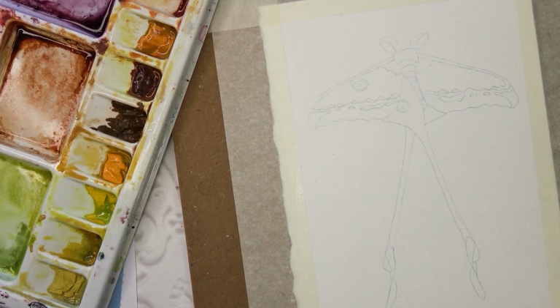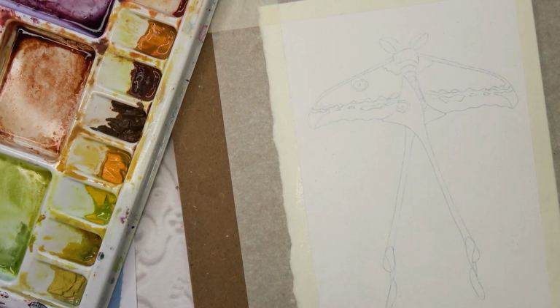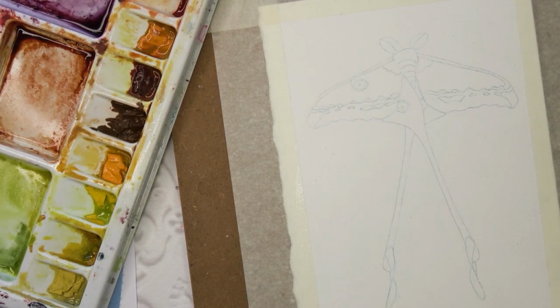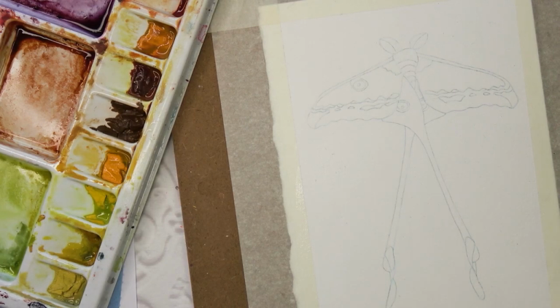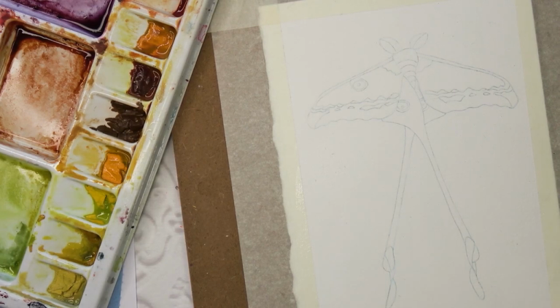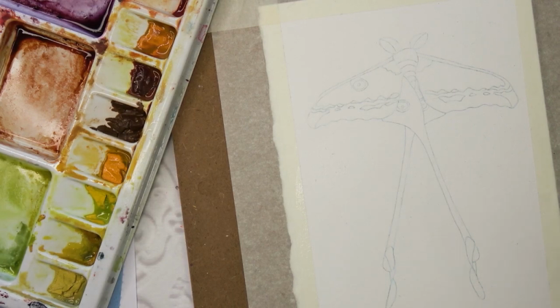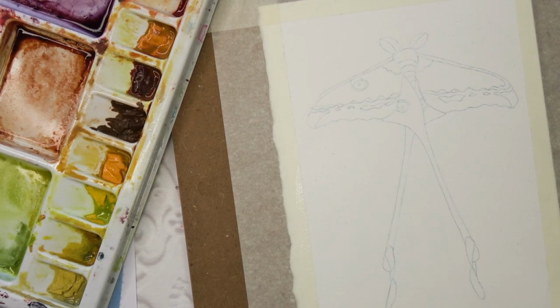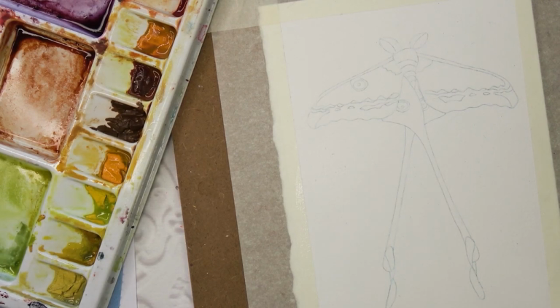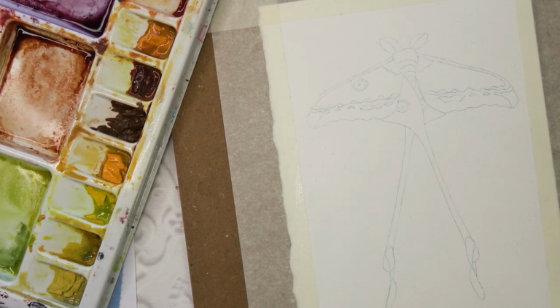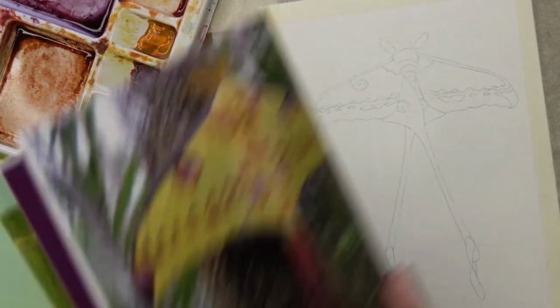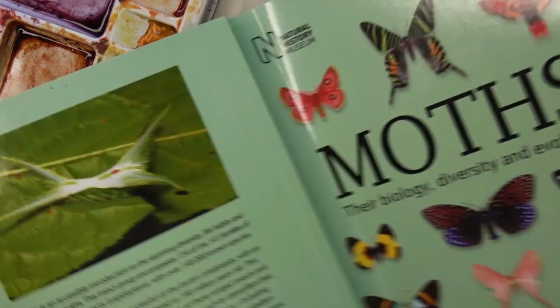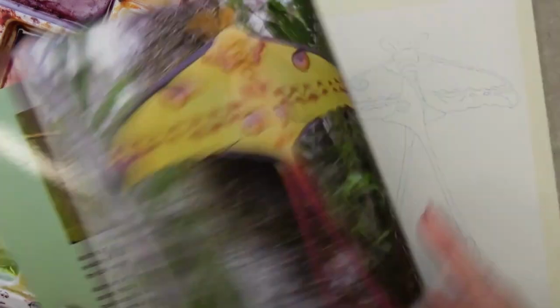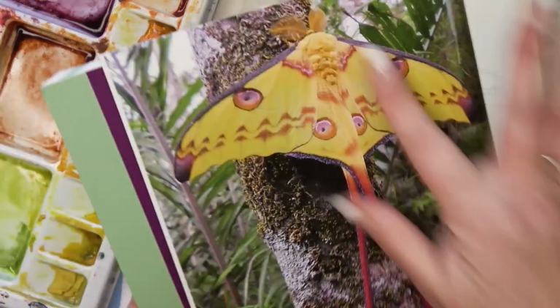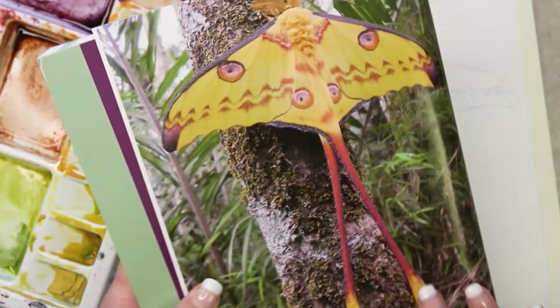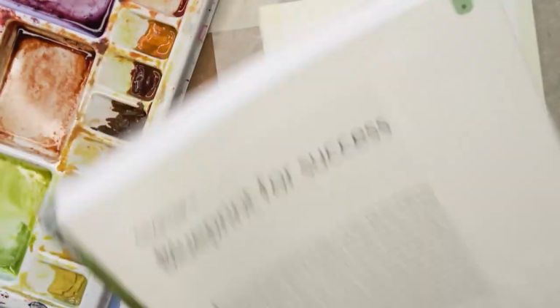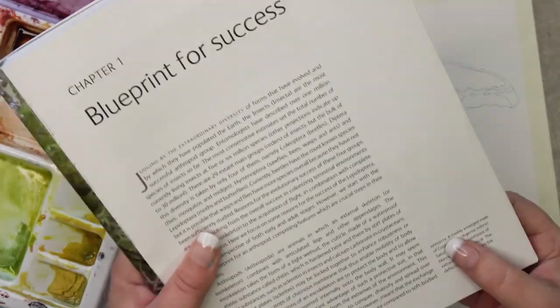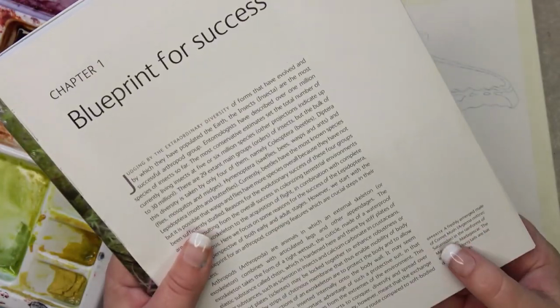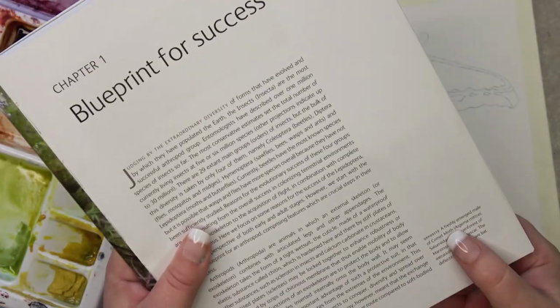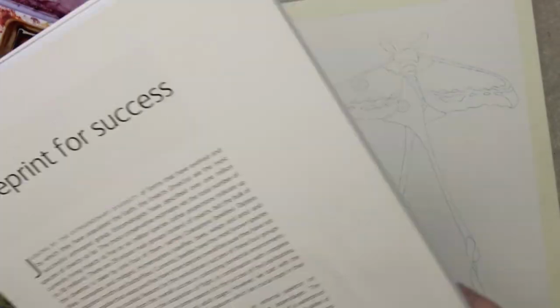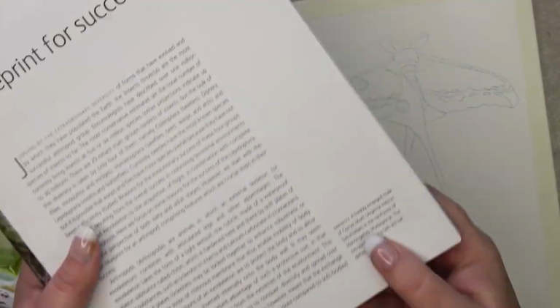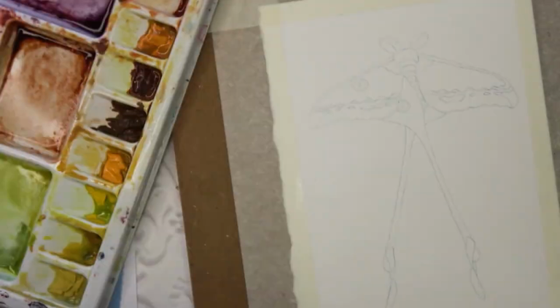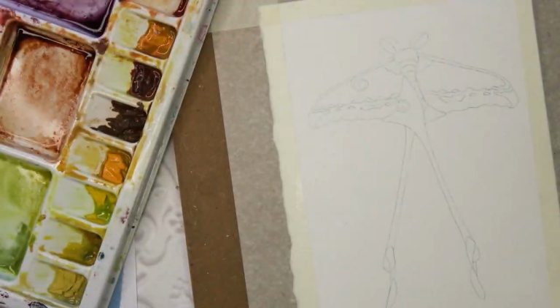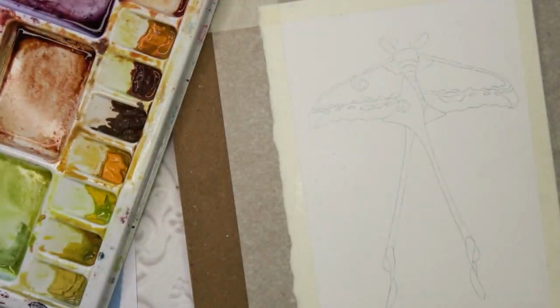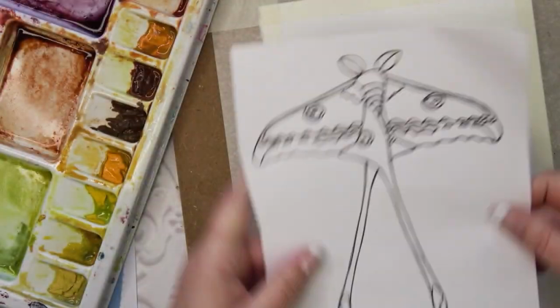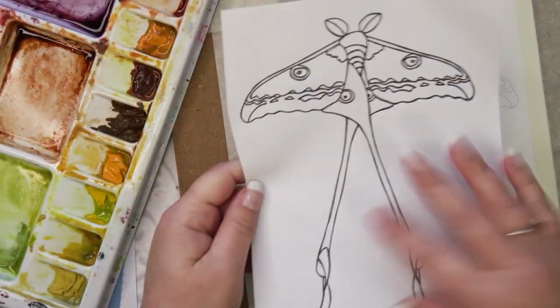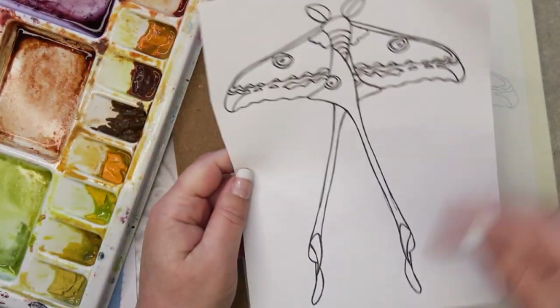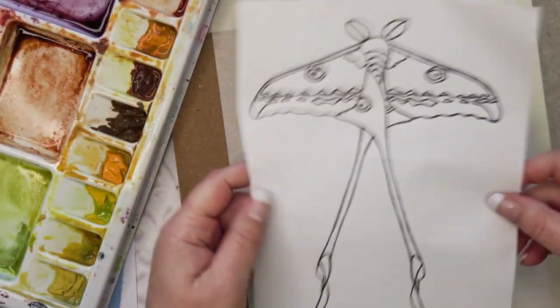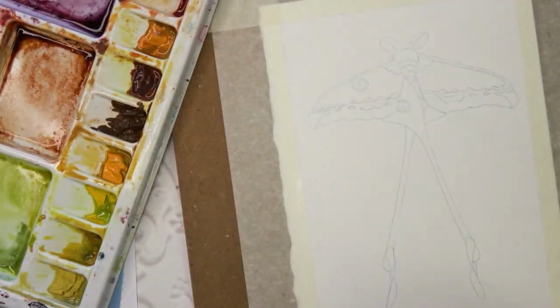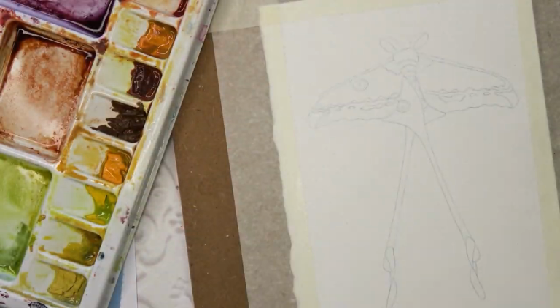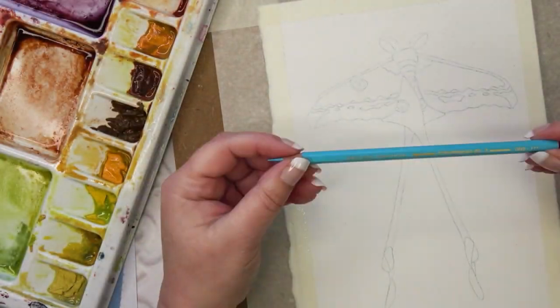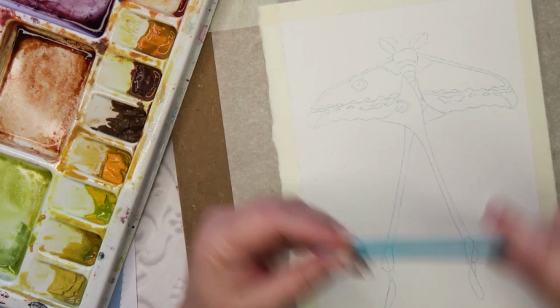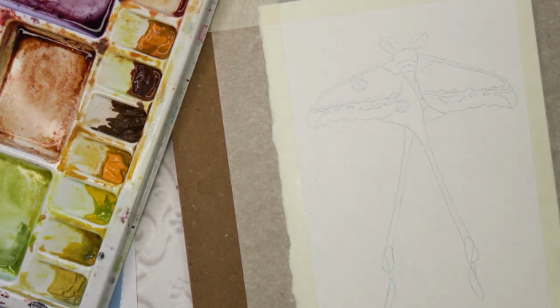Hello, today I'm going to be painting this moth. It's a comet moth from Madagascar.